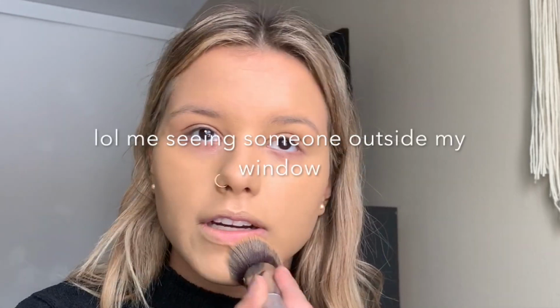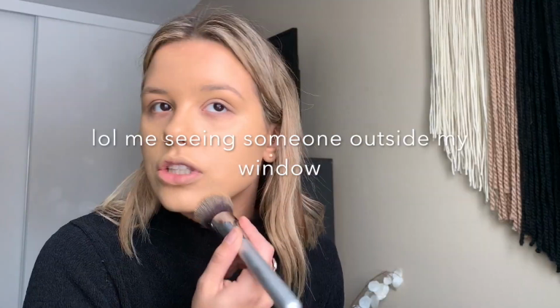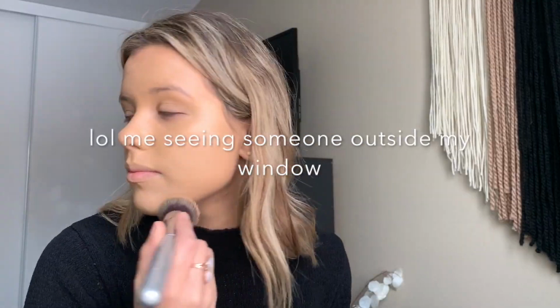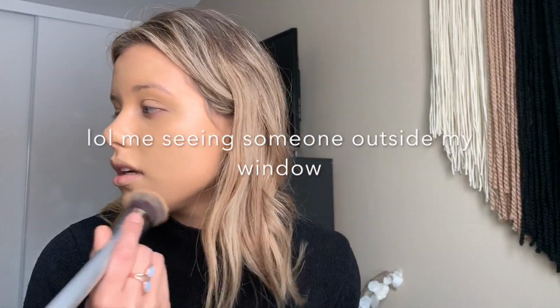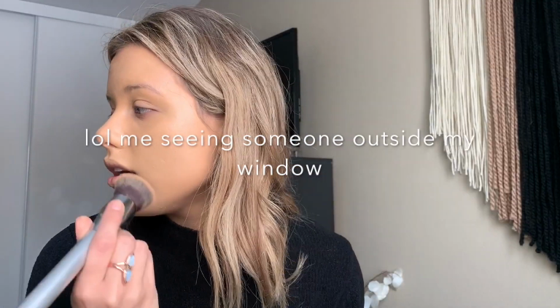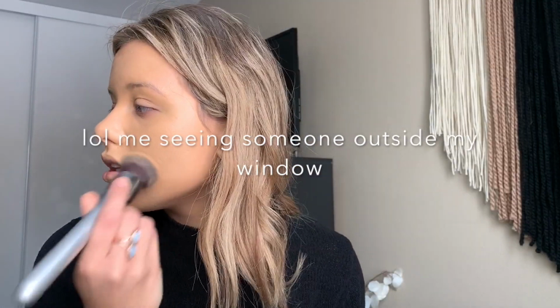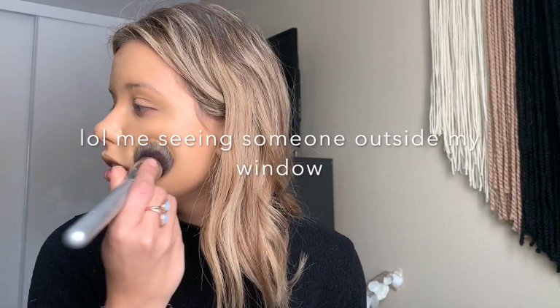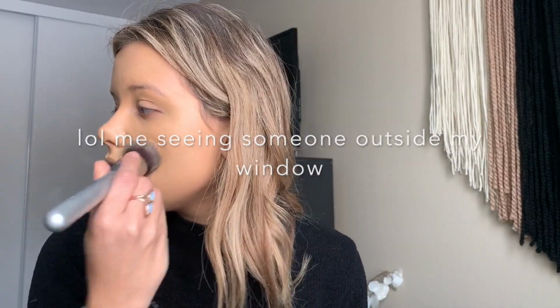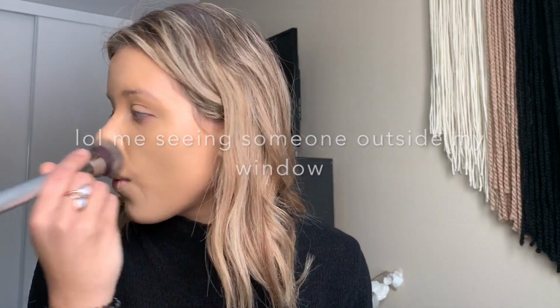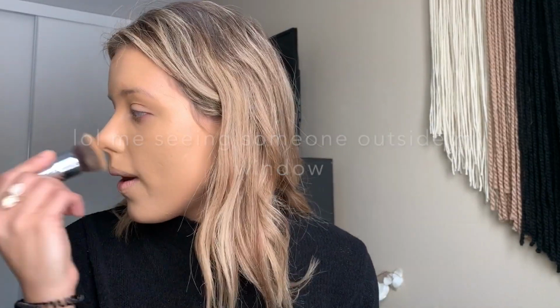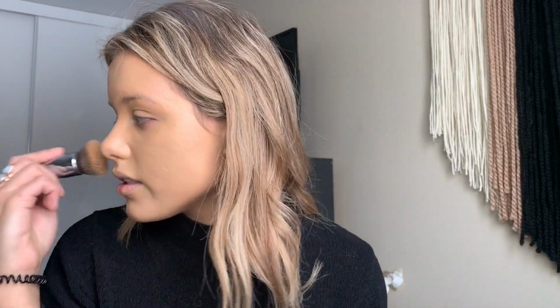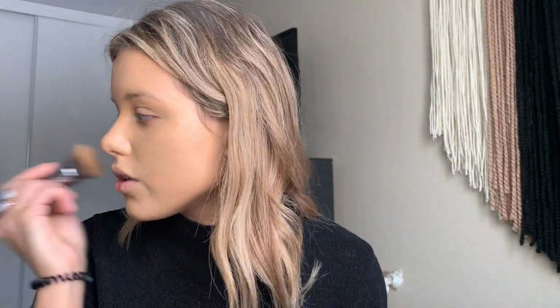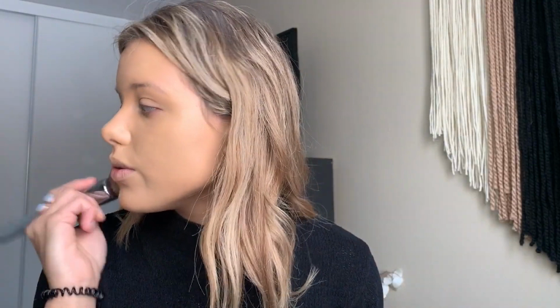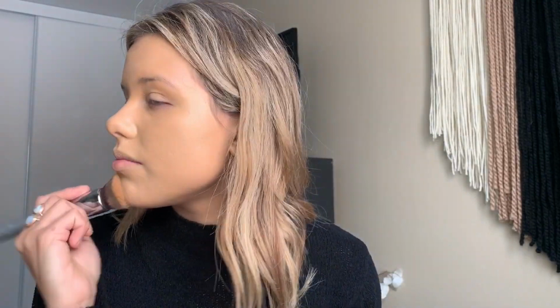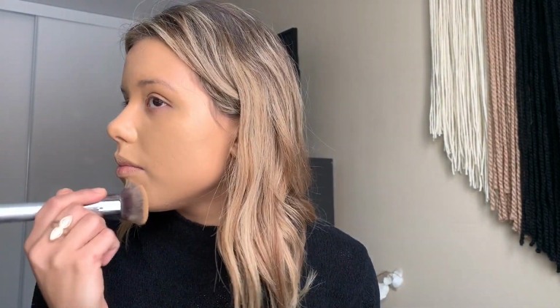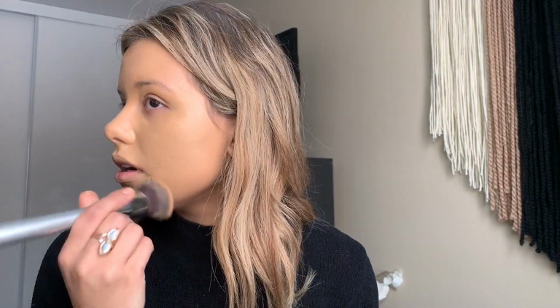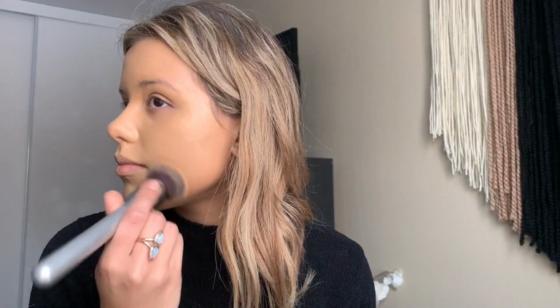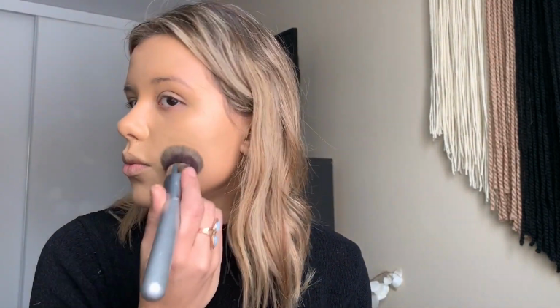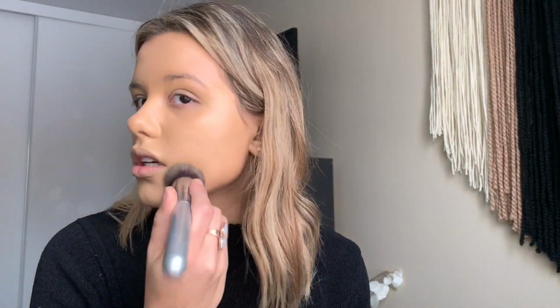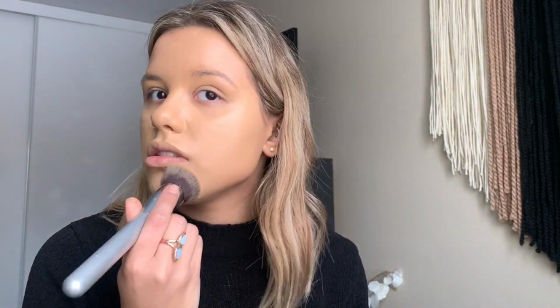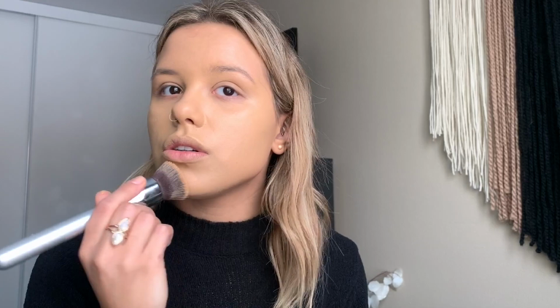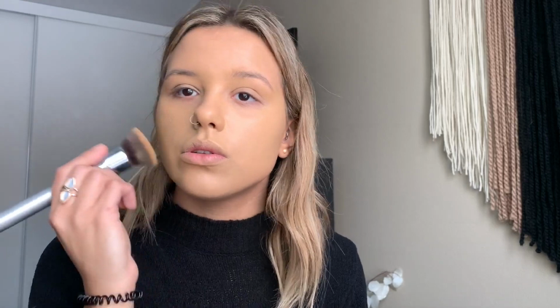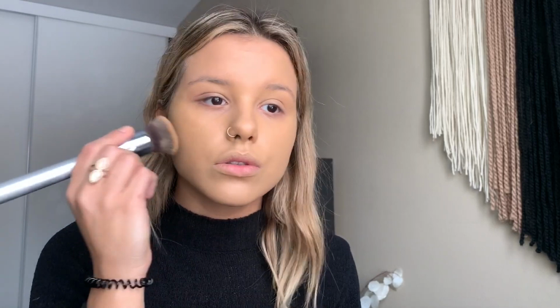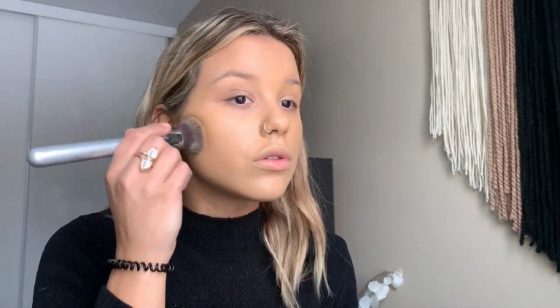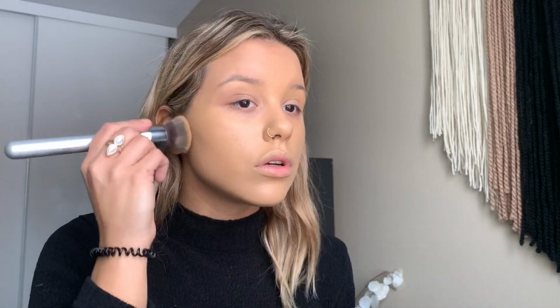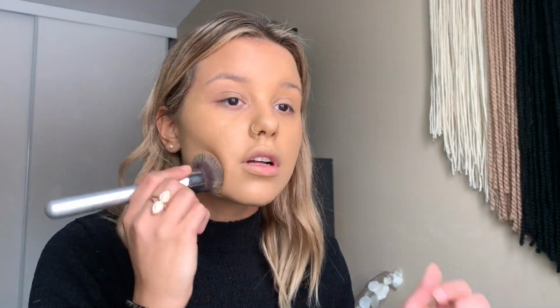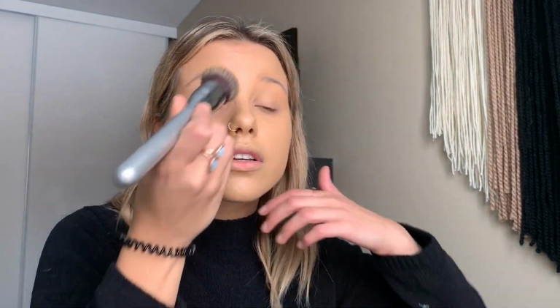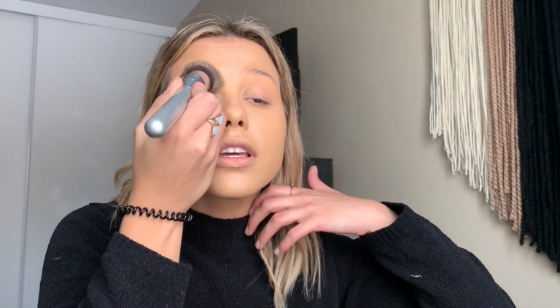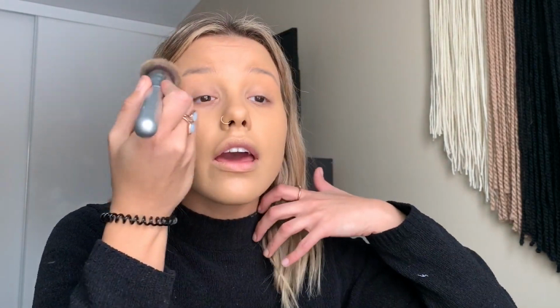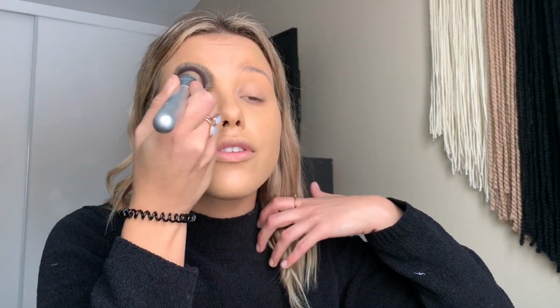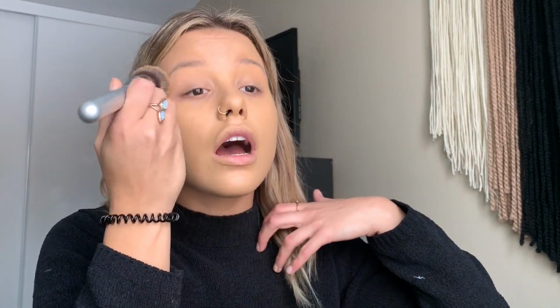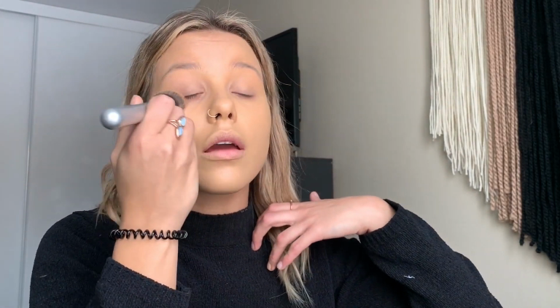Oh my gosh, there's somebody here. Why is it always people outside my window? Literally every time.